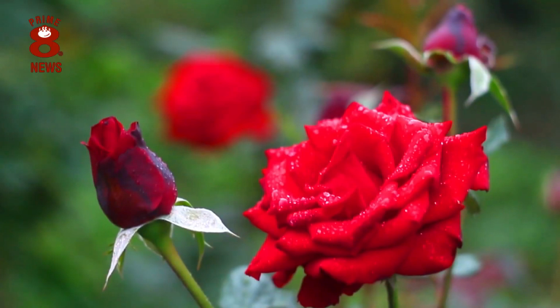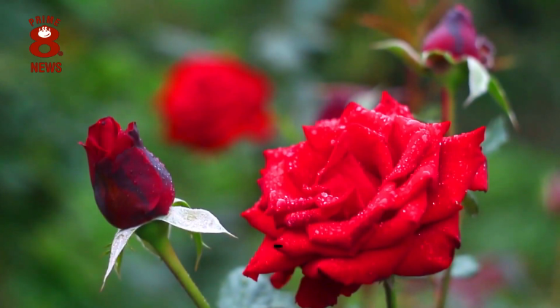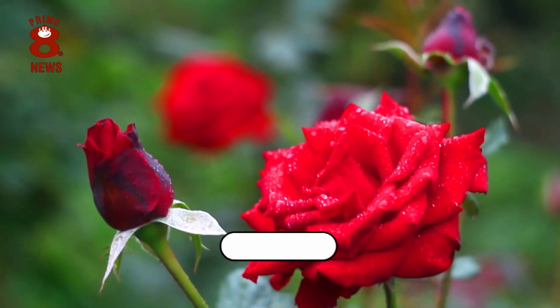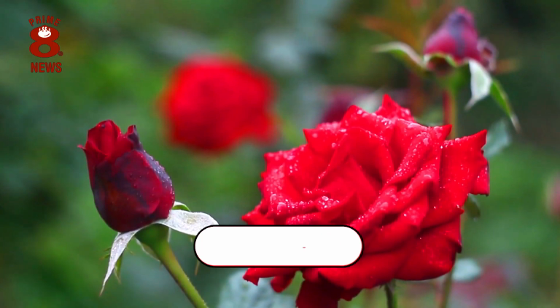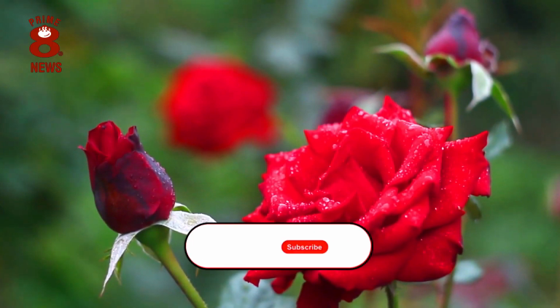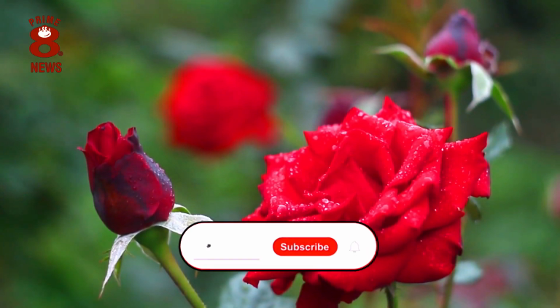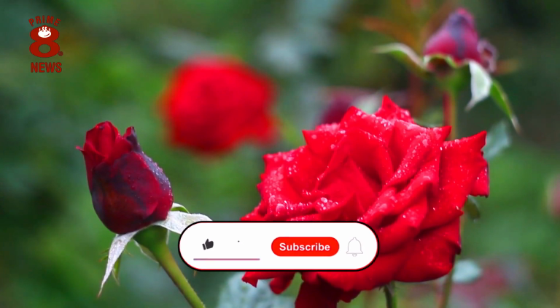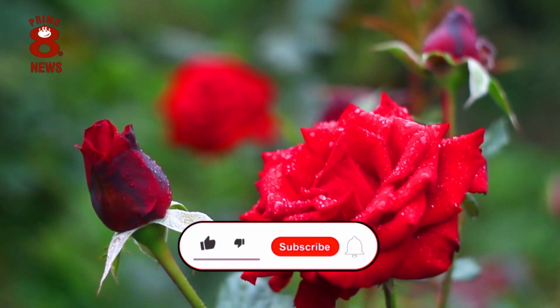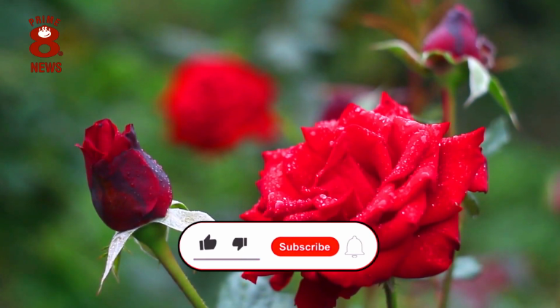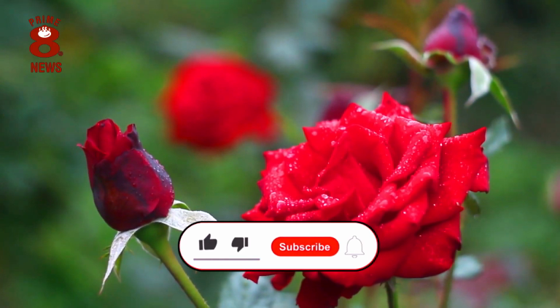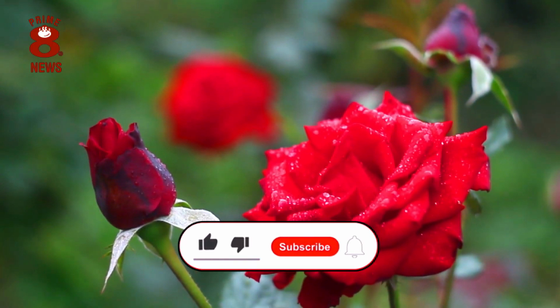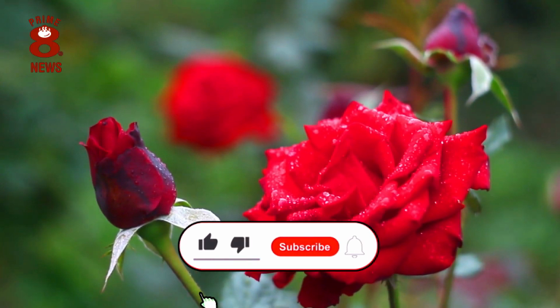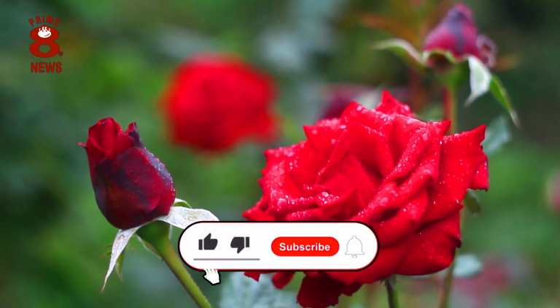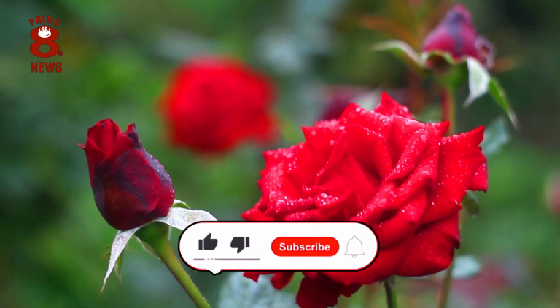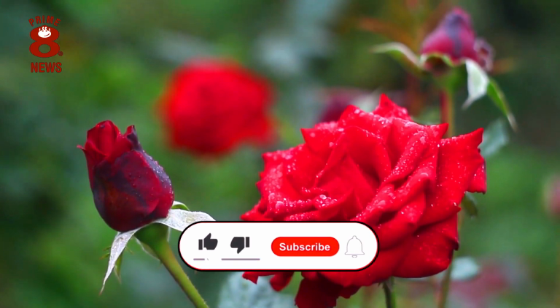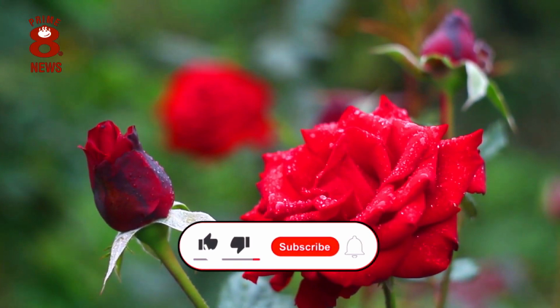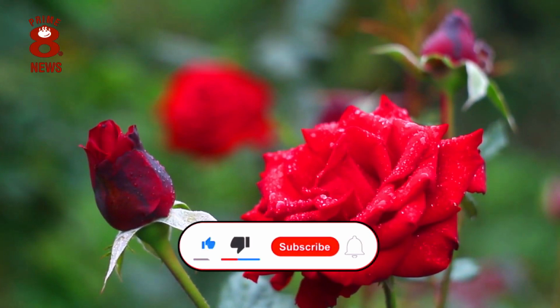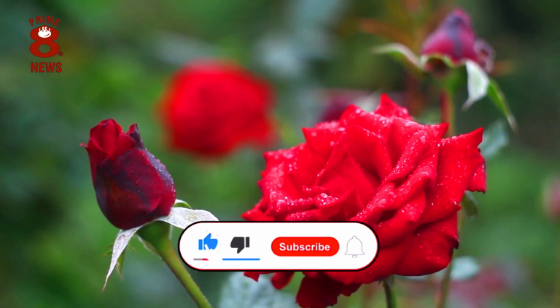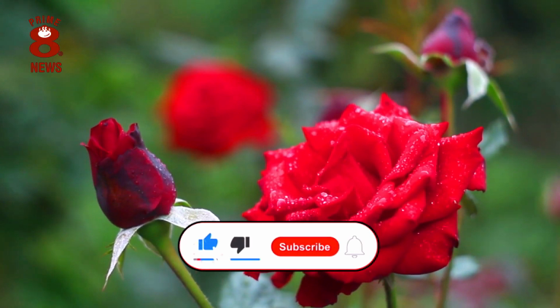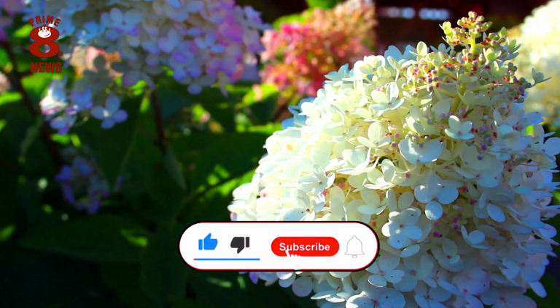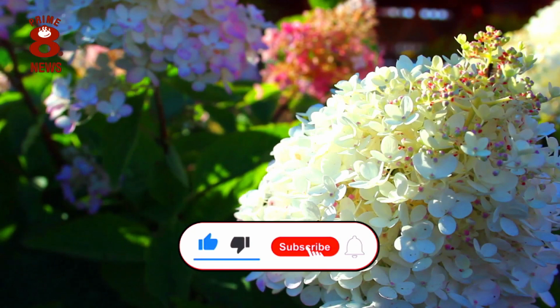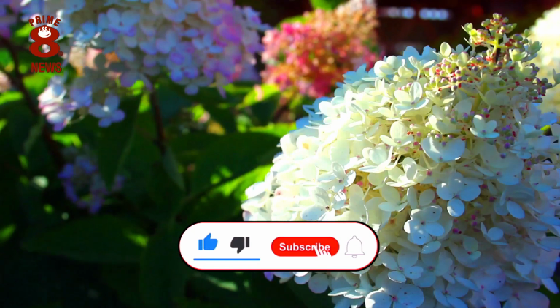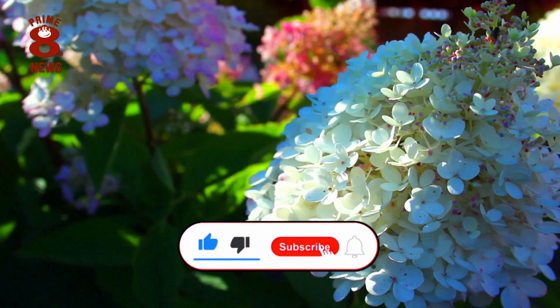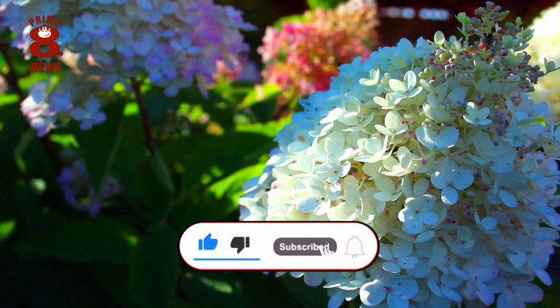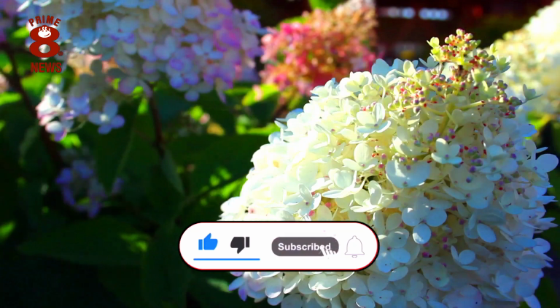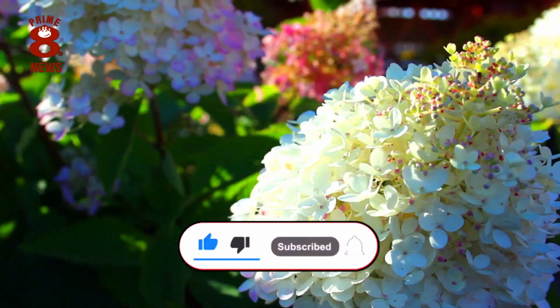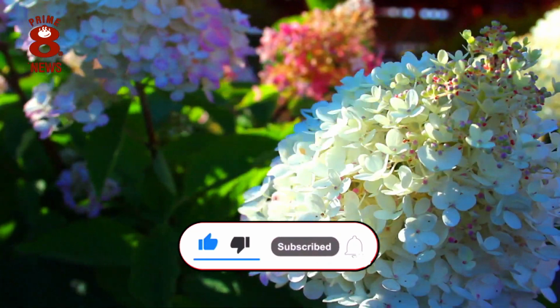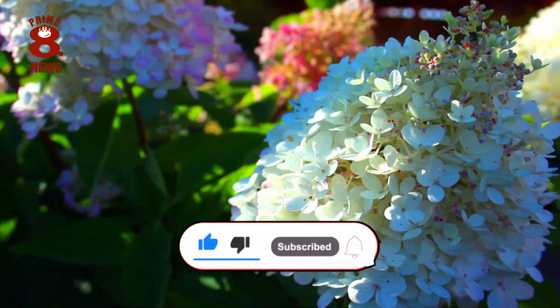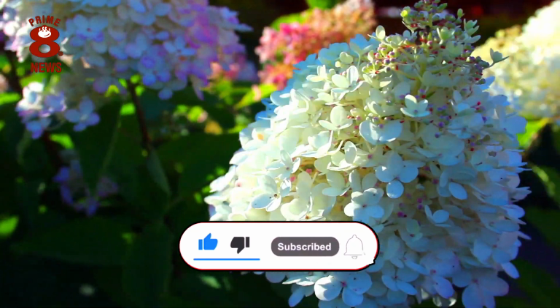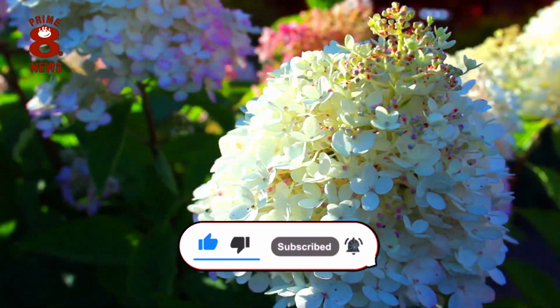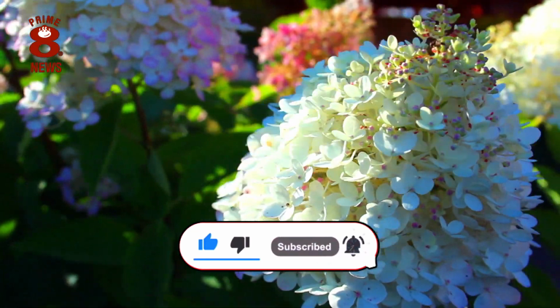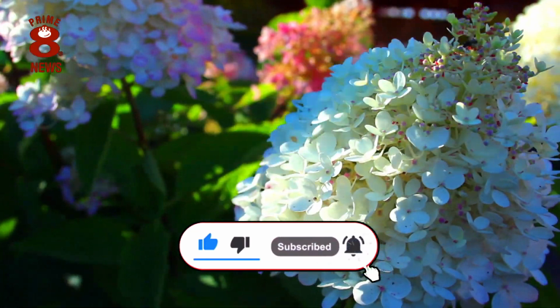Thank you for tuning in to the Primate News Channel and we look forward to seeing you back here very soon.